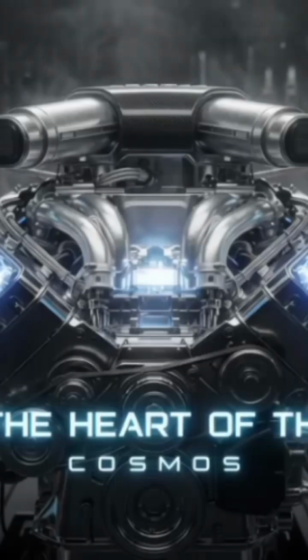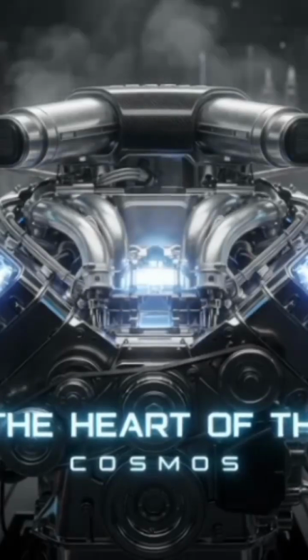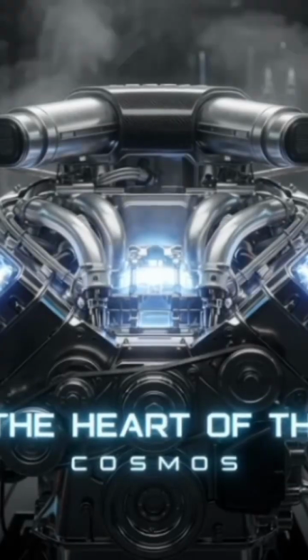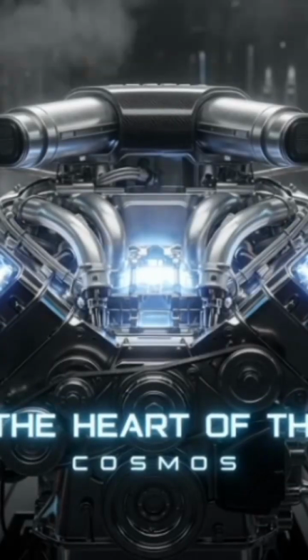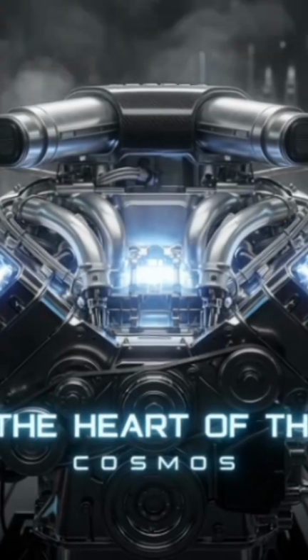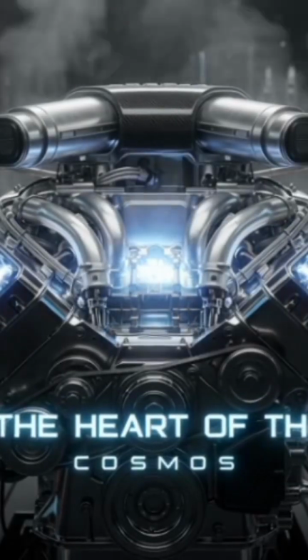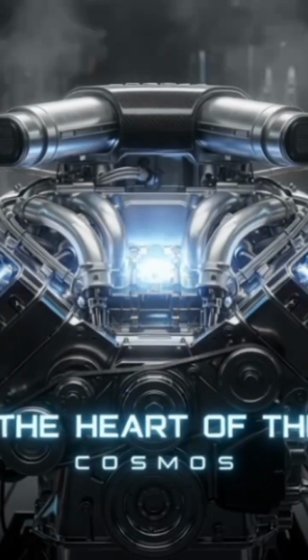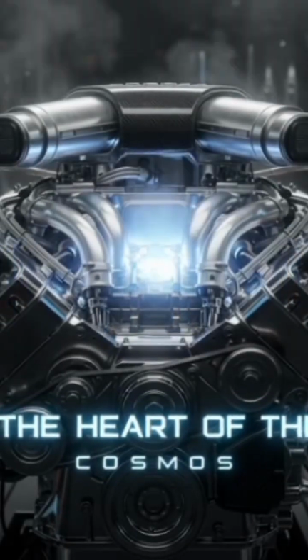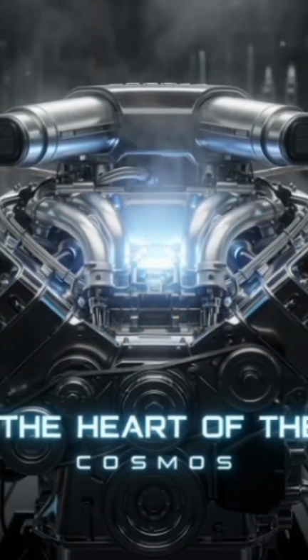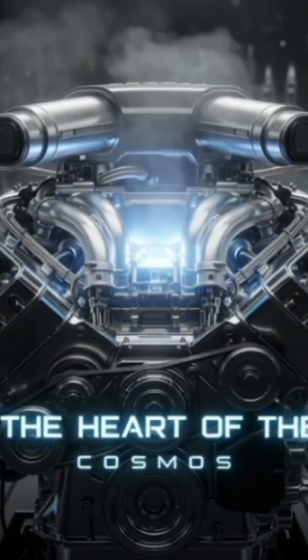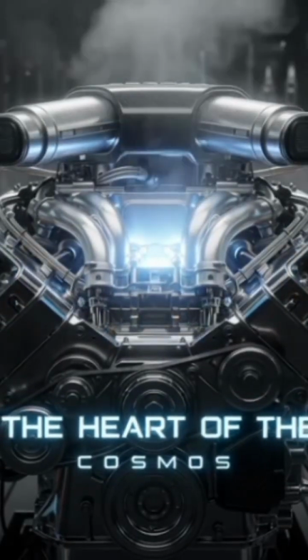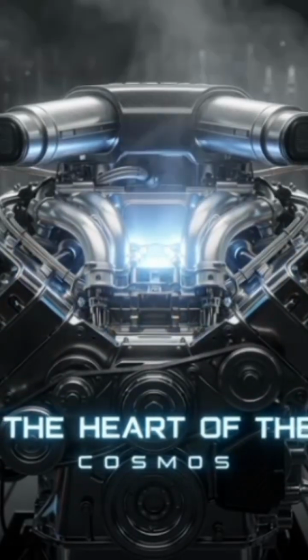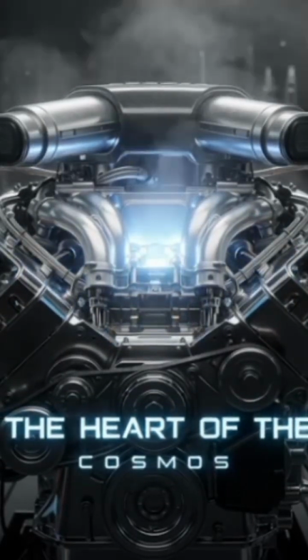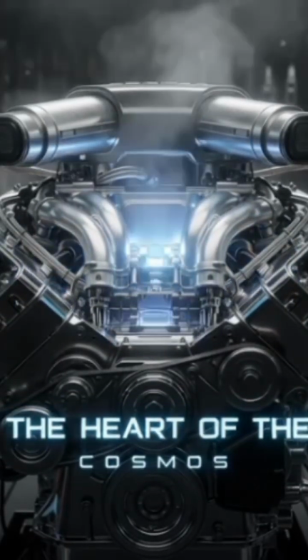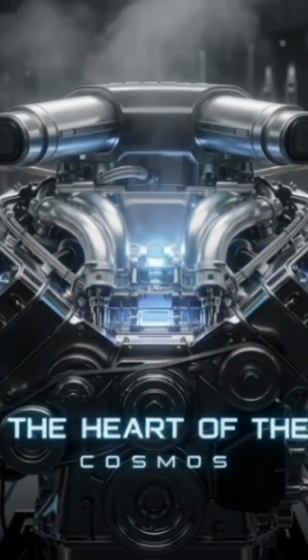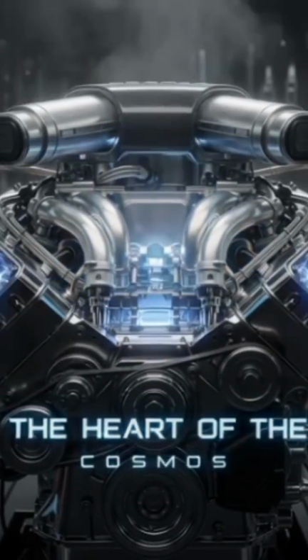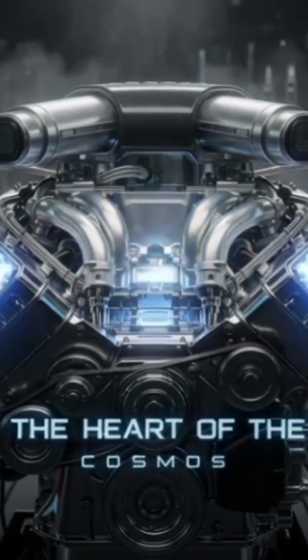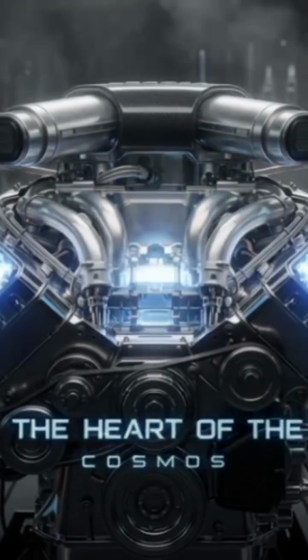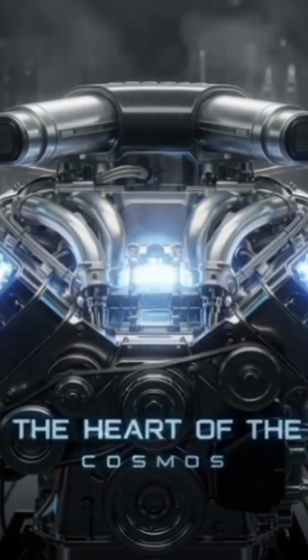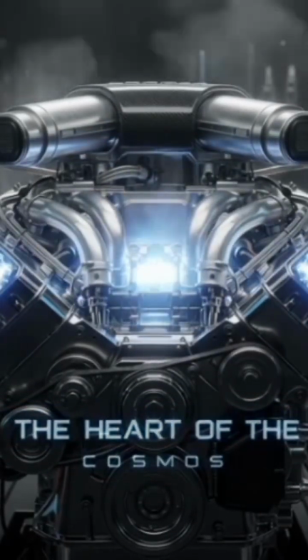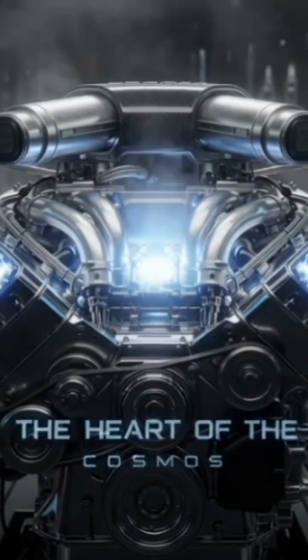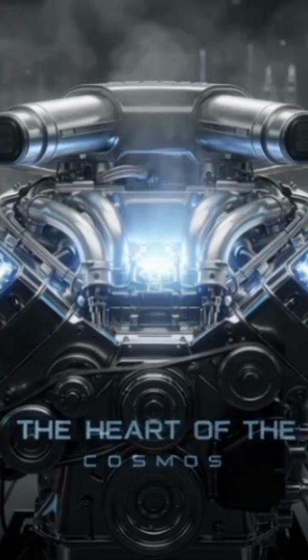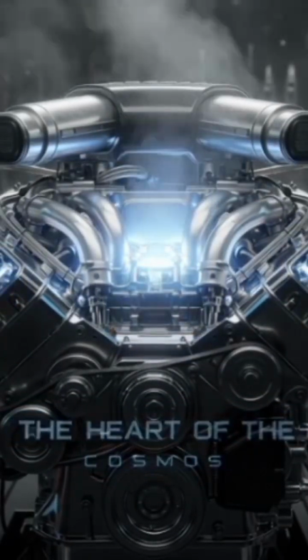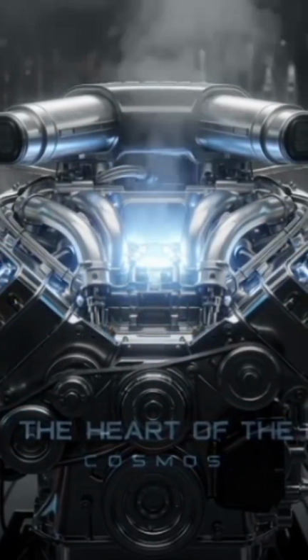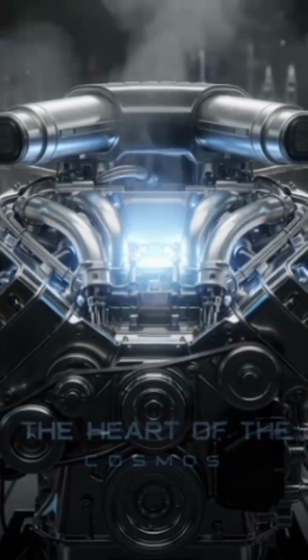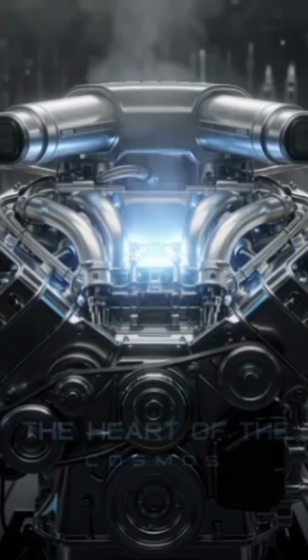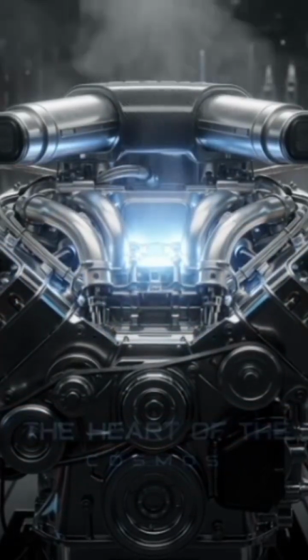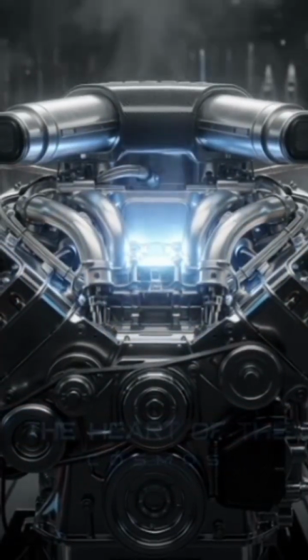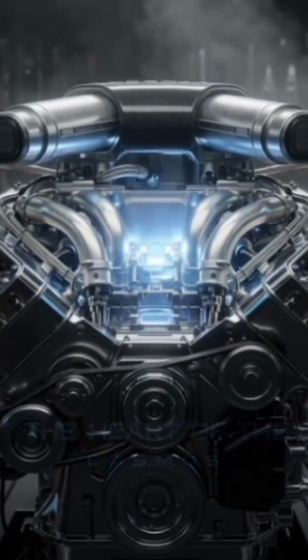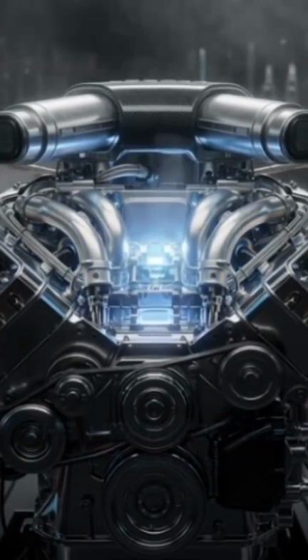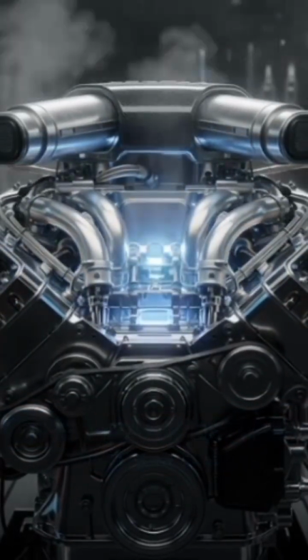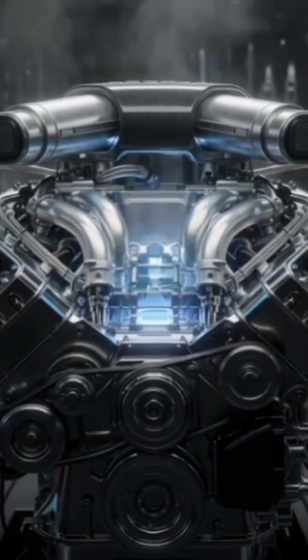Engine — the heart of the car. It converts fuel or electricity into power.